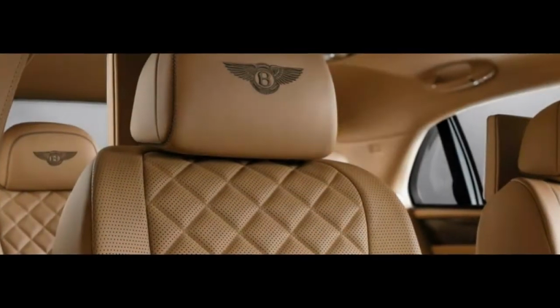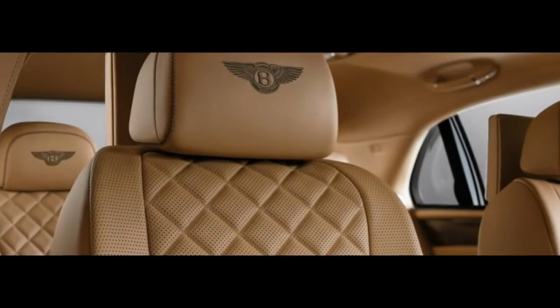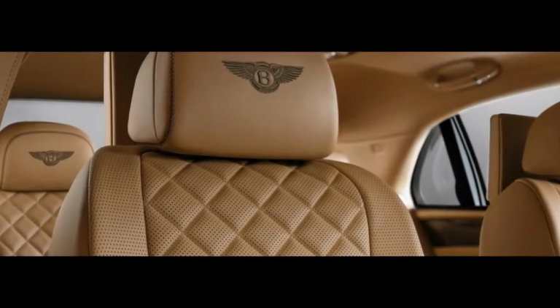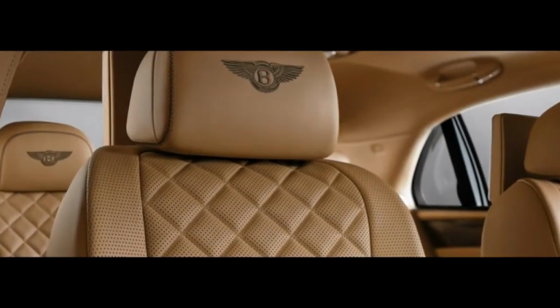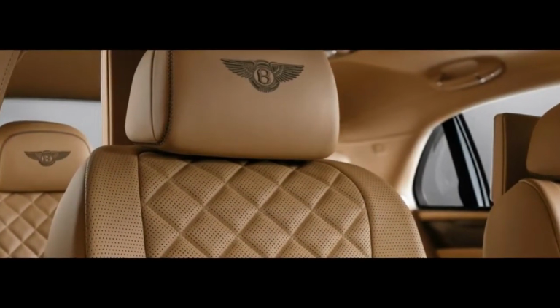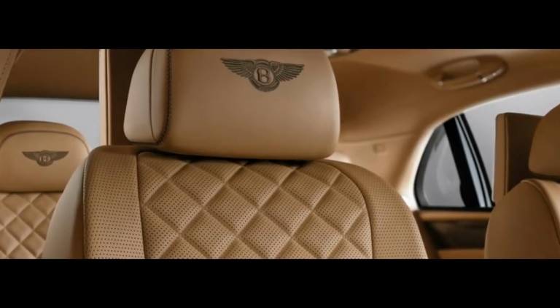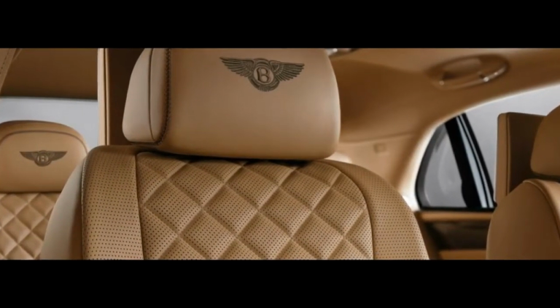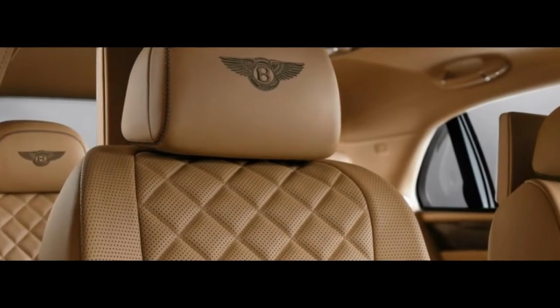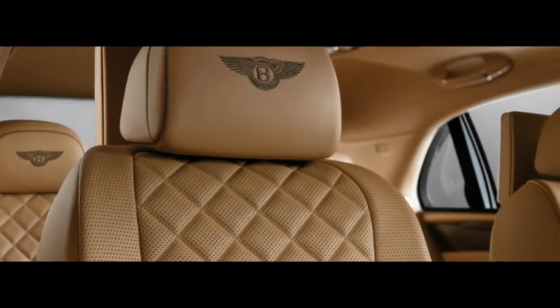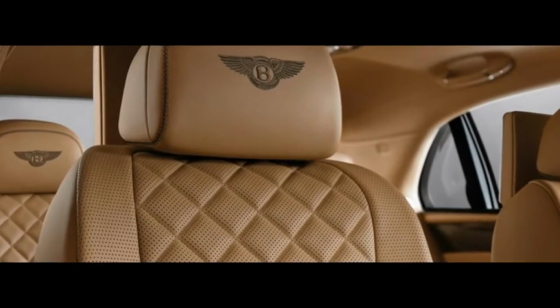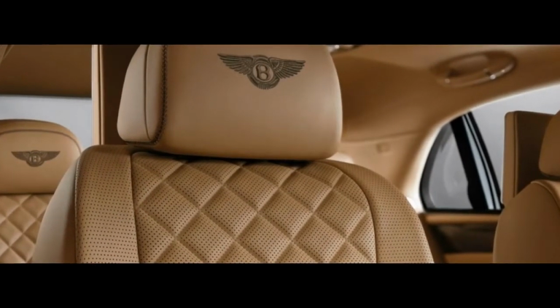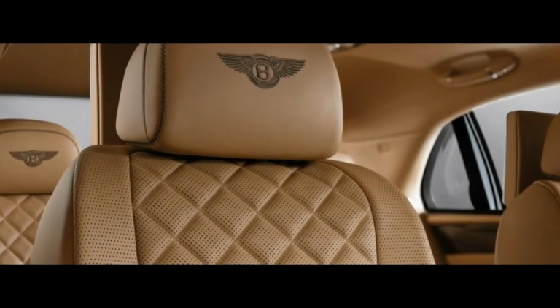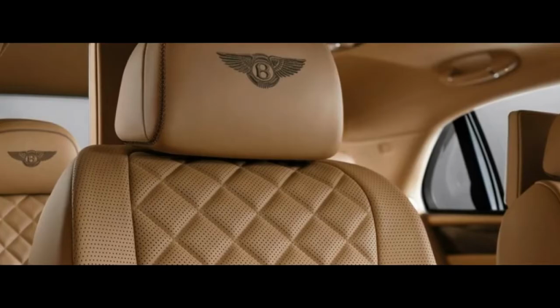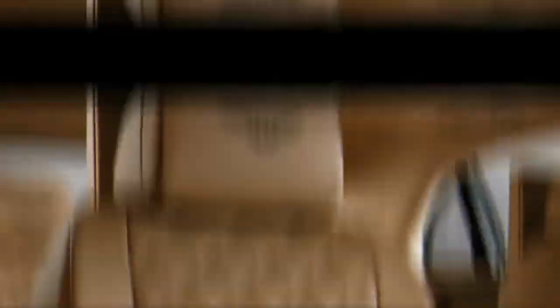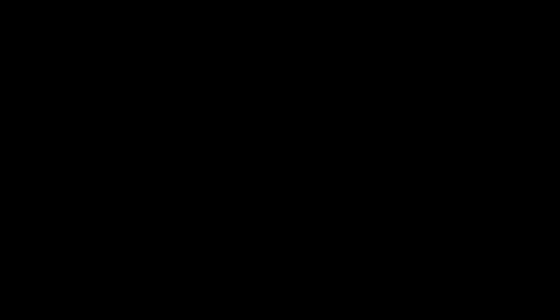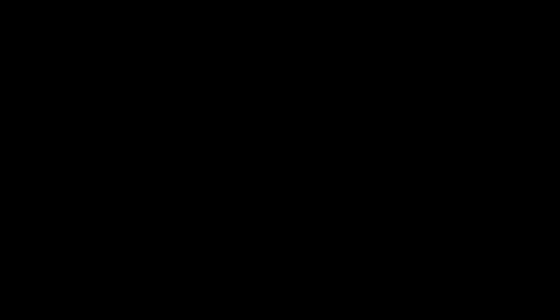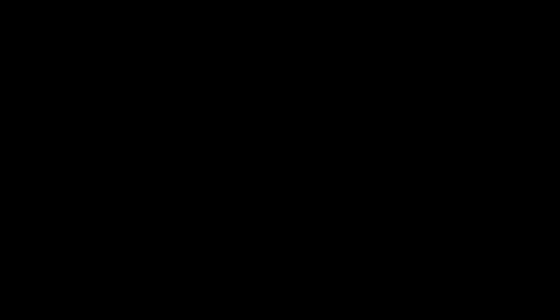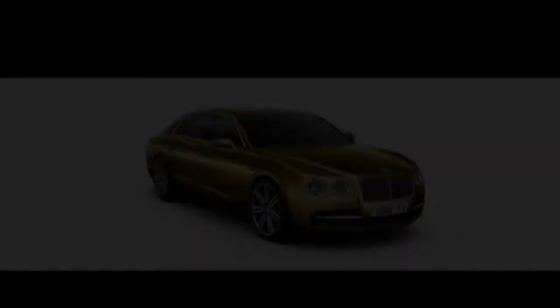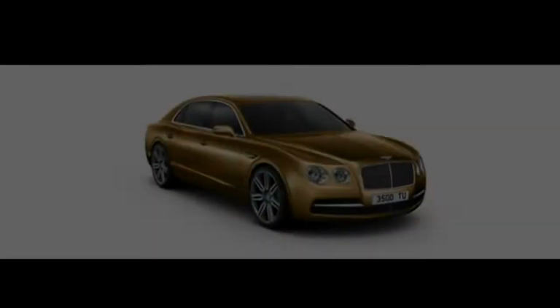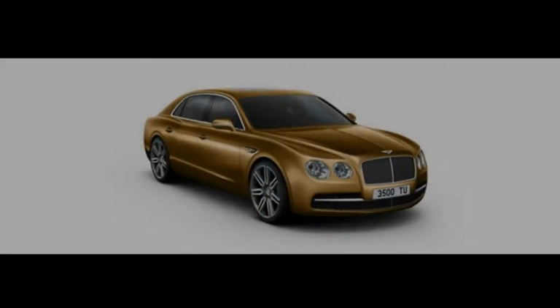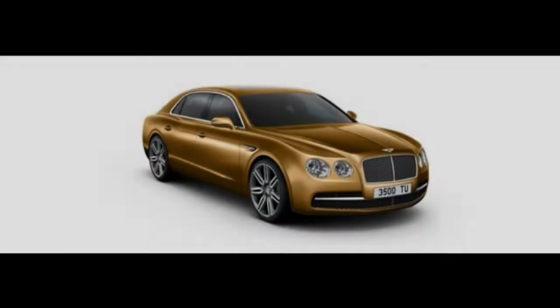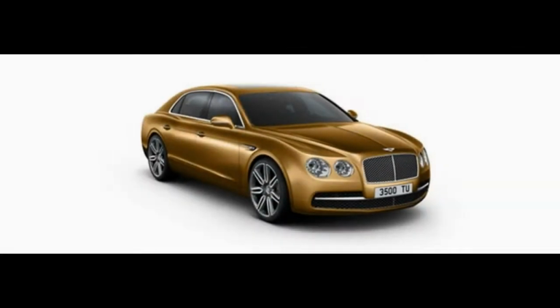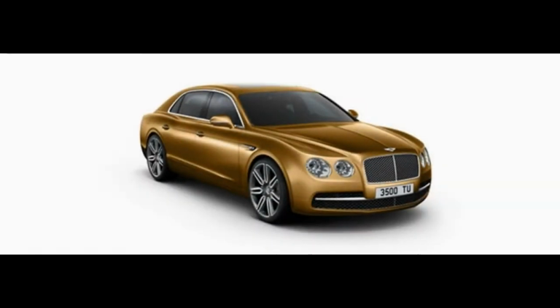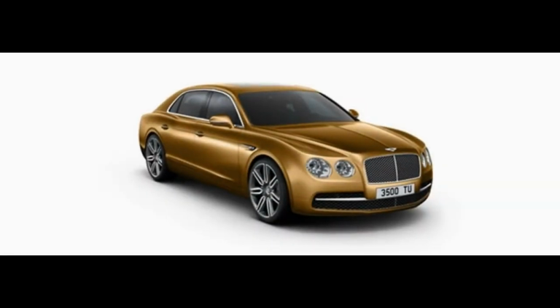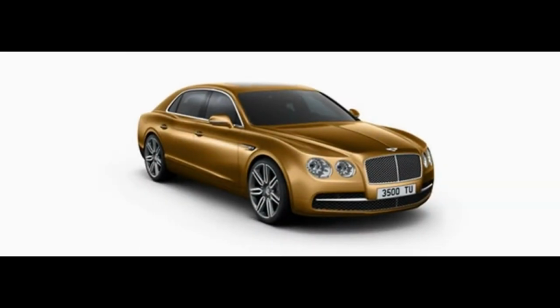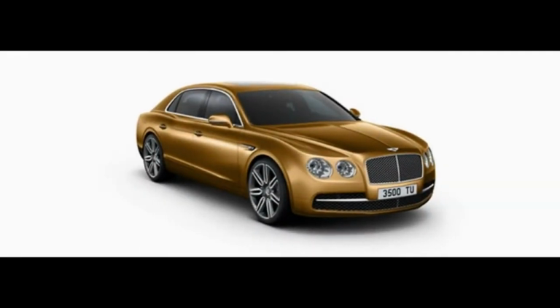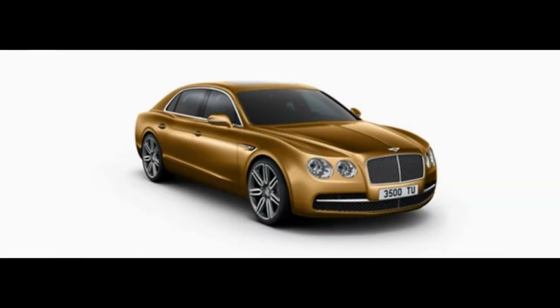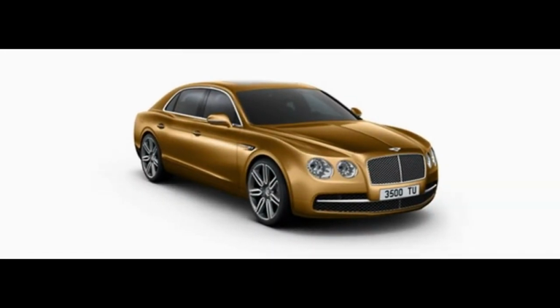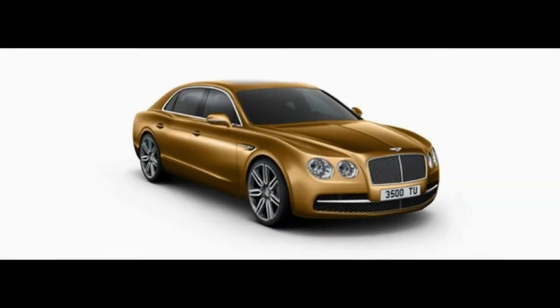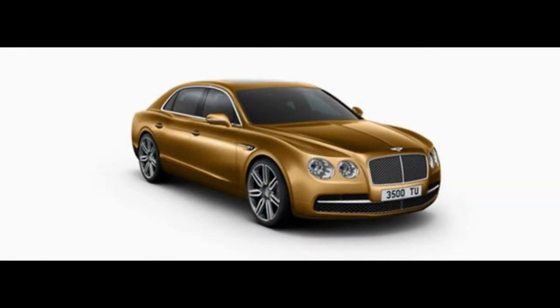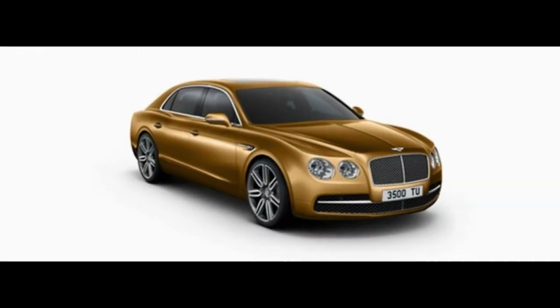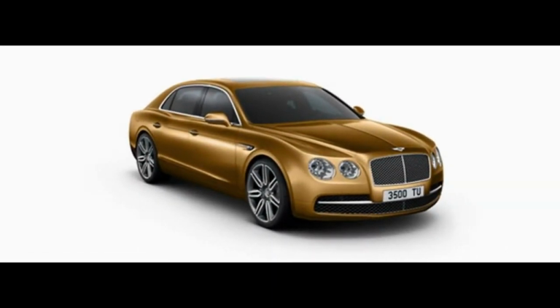The previous one tried hard to convince us it was up for a spirited Sunday drive. This new one has relaxed a bit.